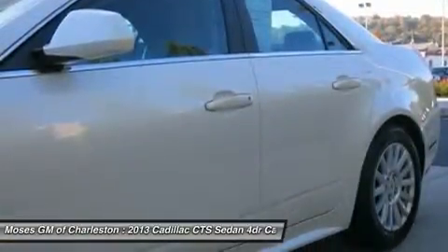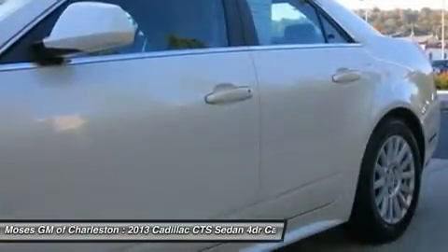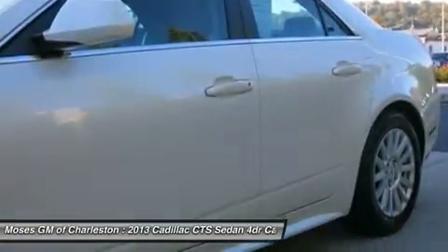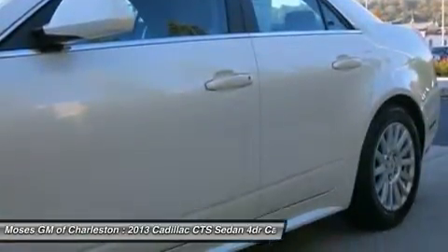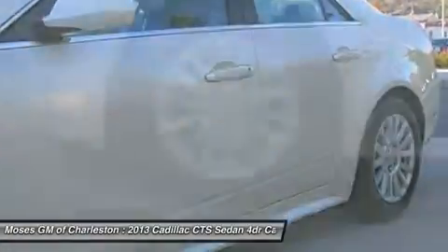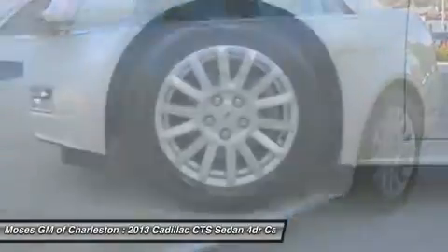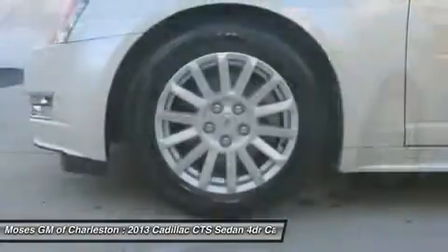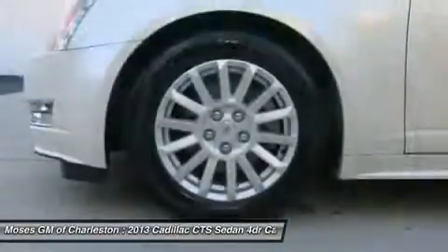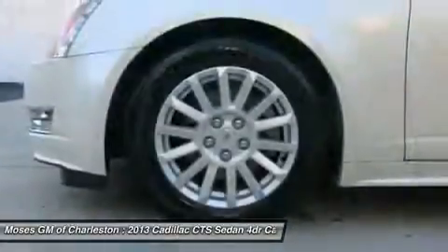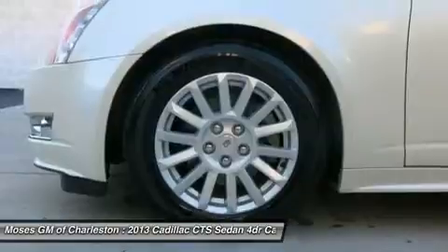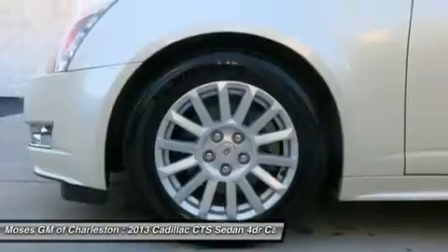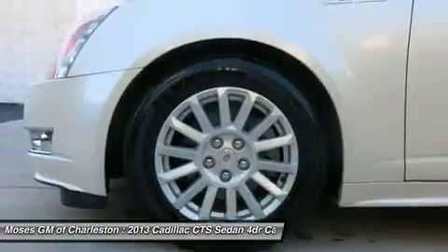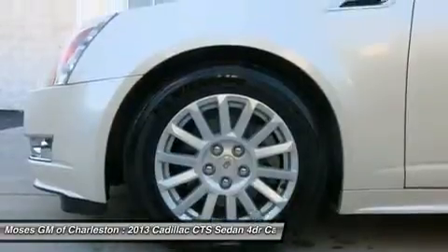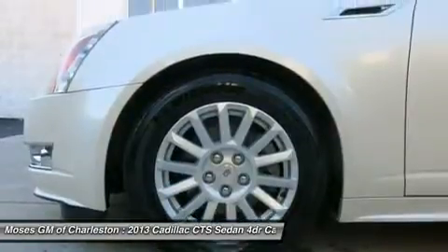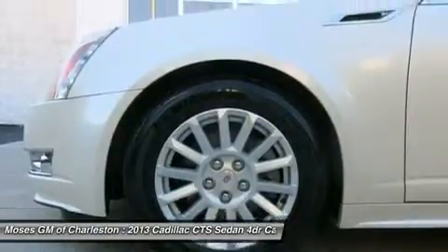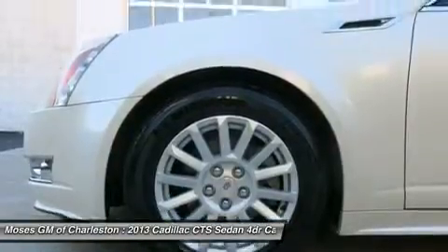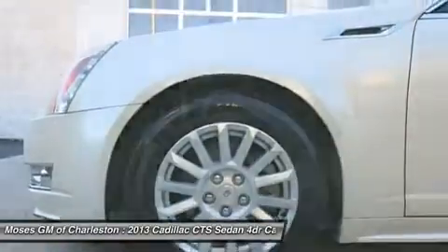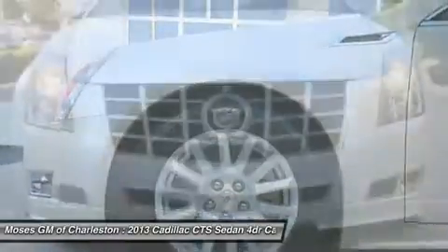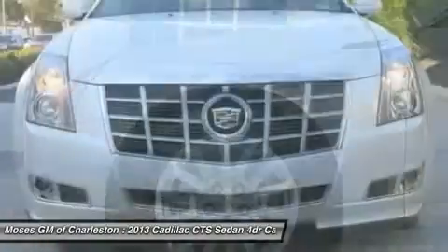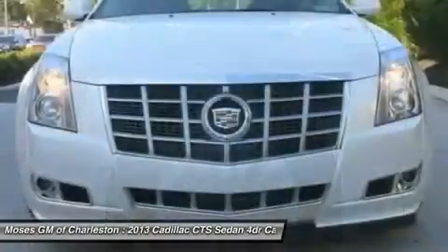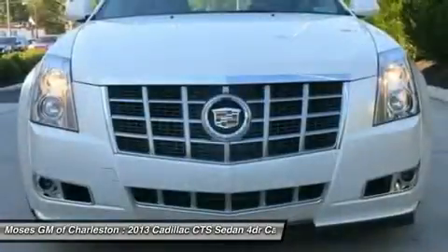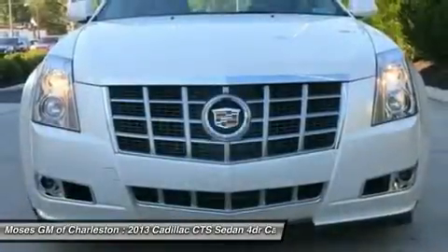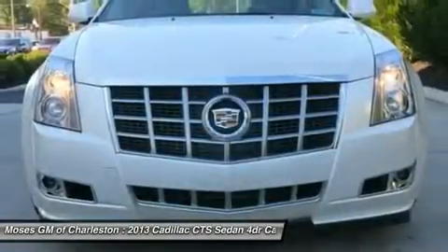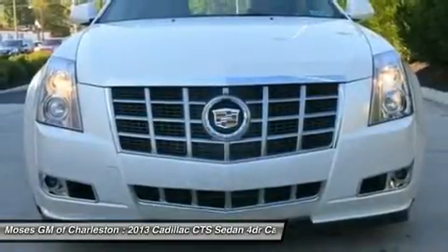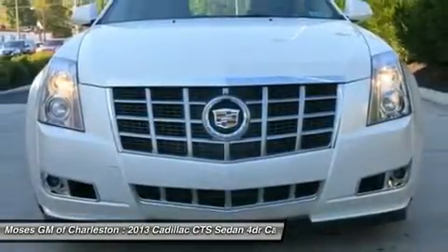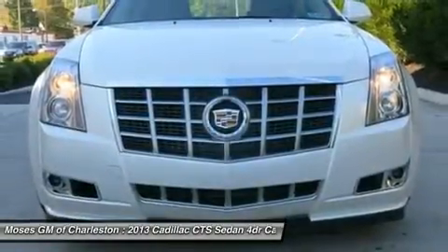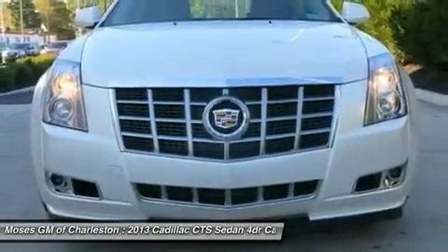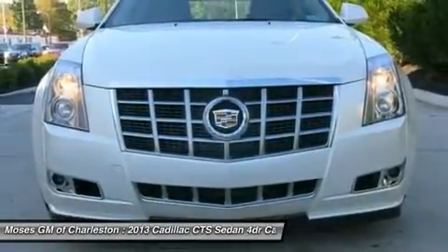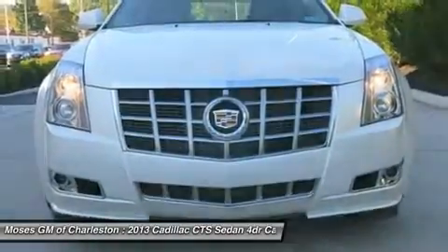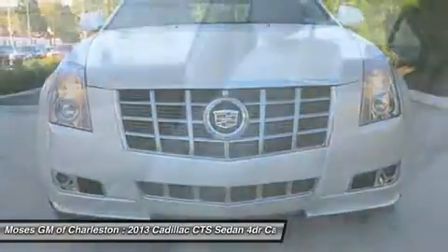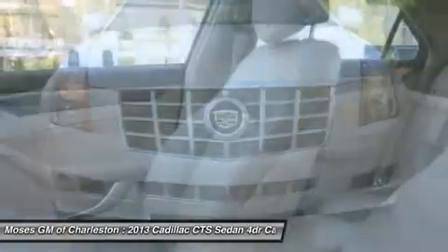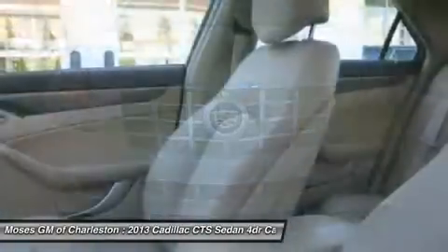All of Moses Downtown's pre-owned vehicles have been through a 117-point inspection at our award-winning service department.